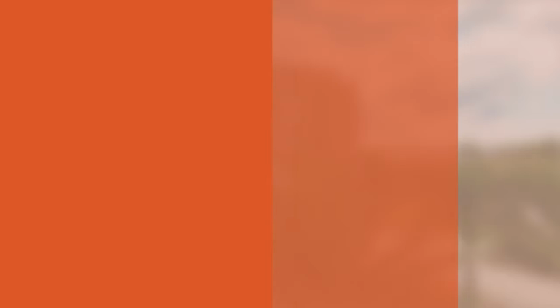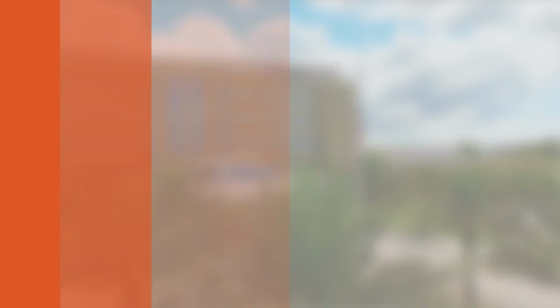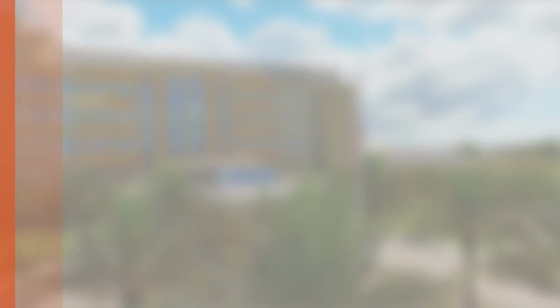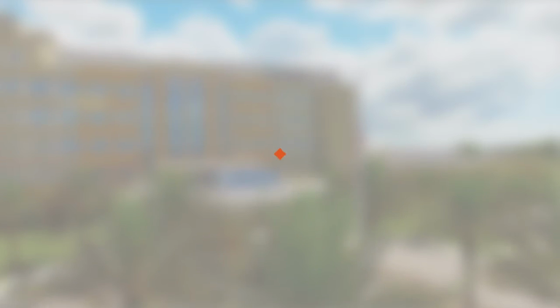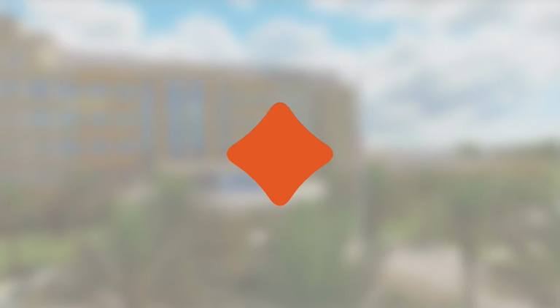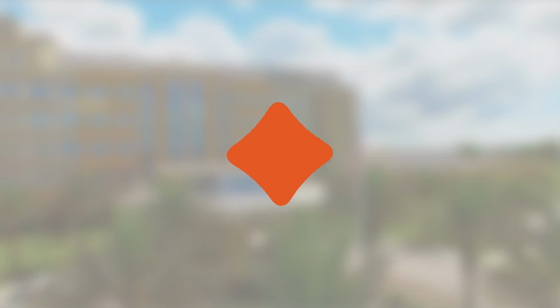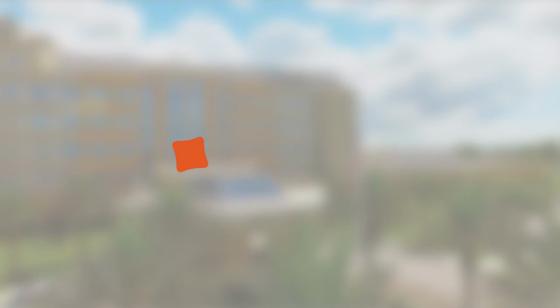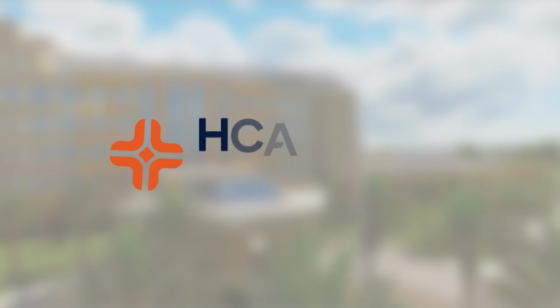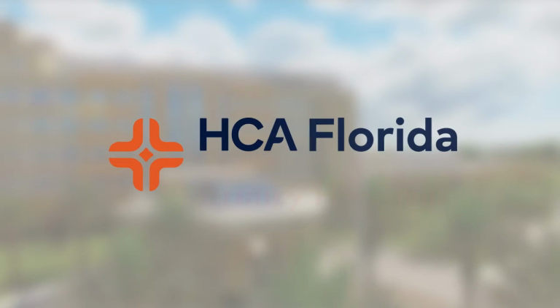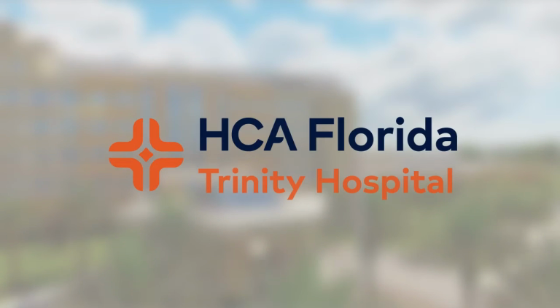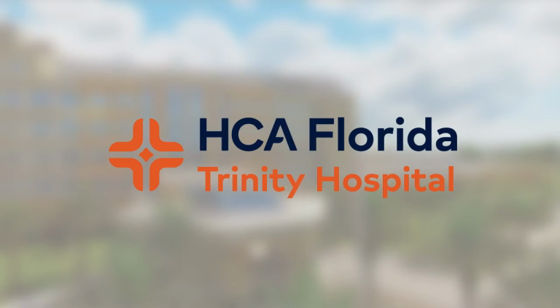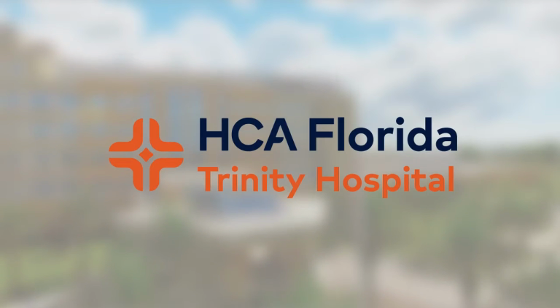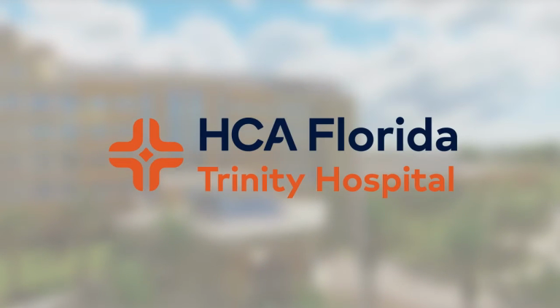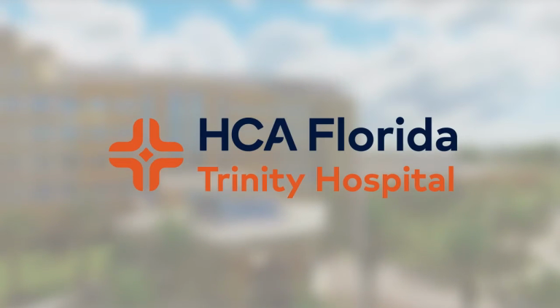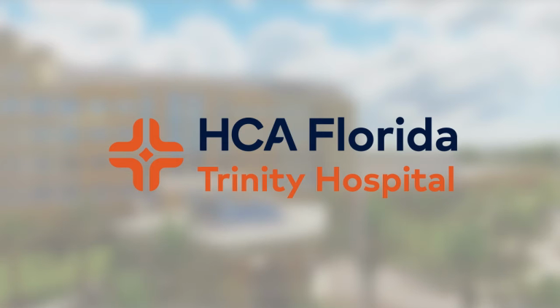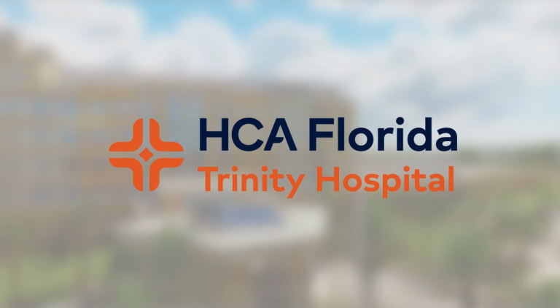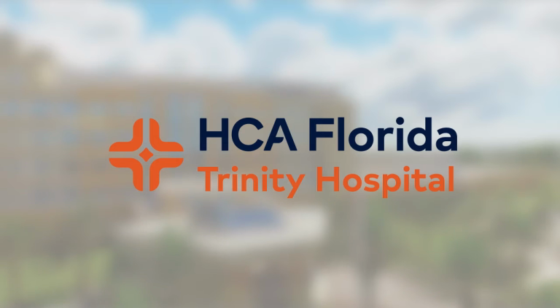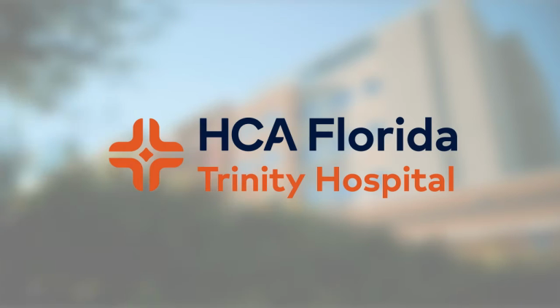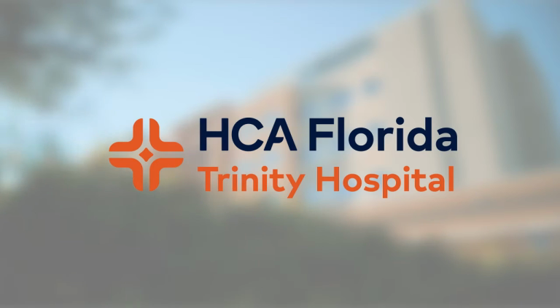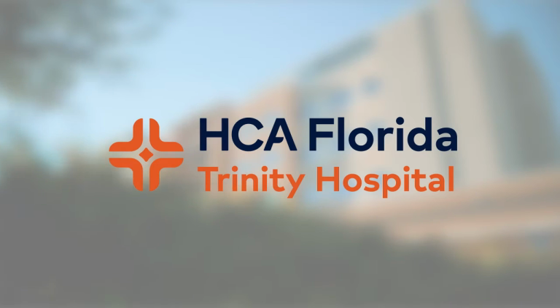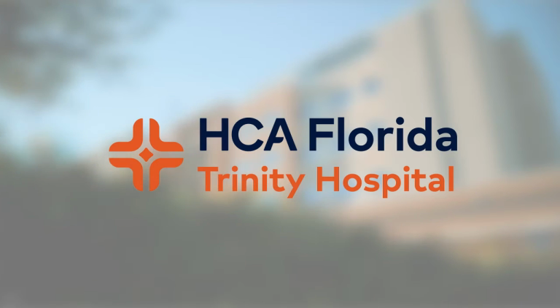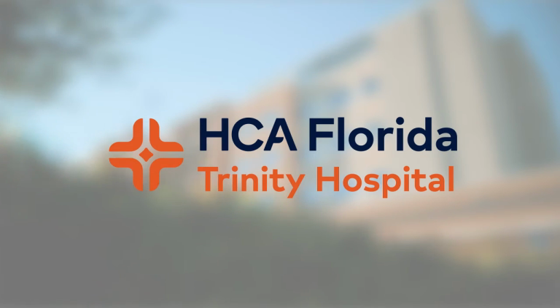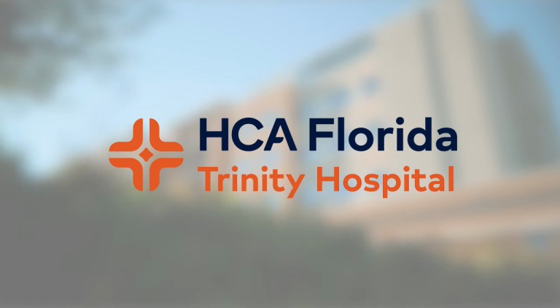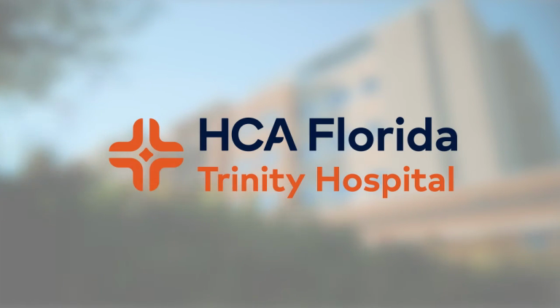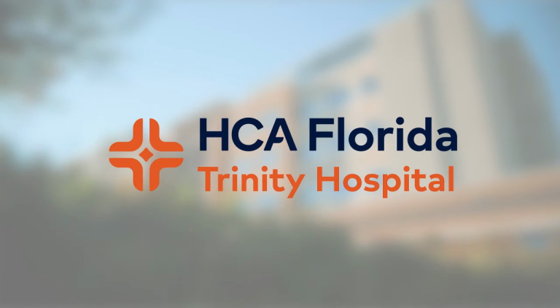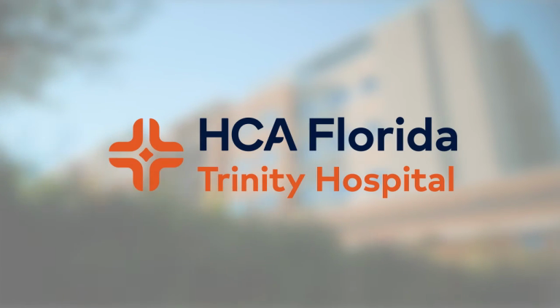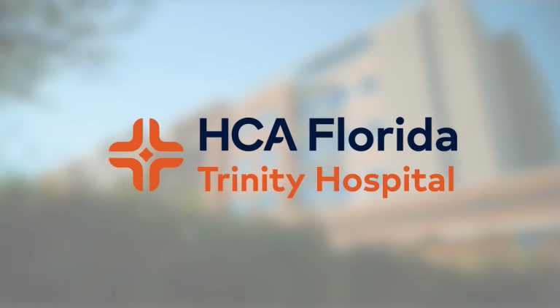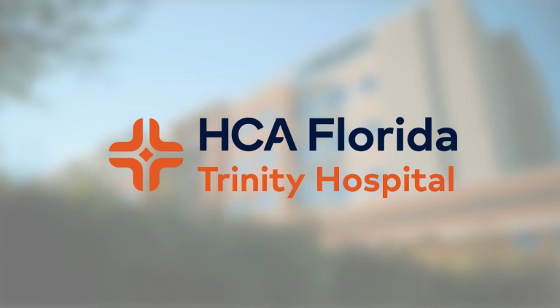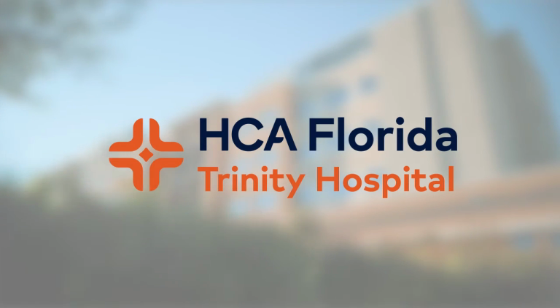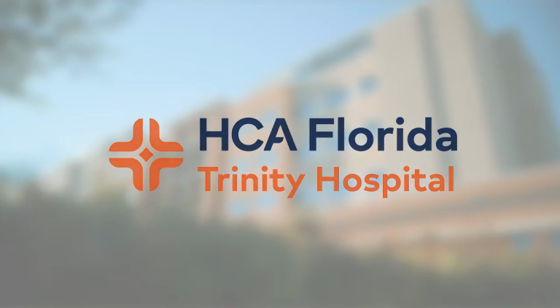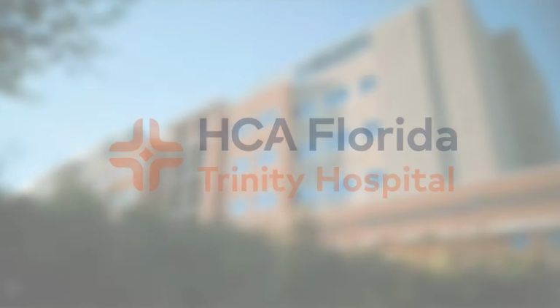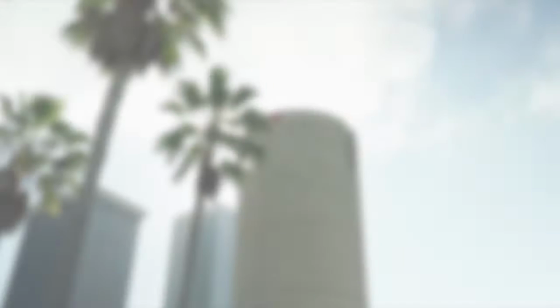Medical Center of Trinity is a 304-bed community hospital. We're located in the heart of Trinity, which is one of the largest growing areas in the Tampa Bay area.